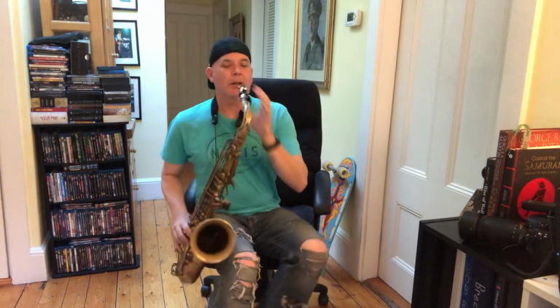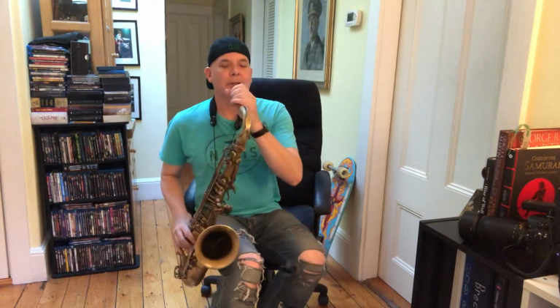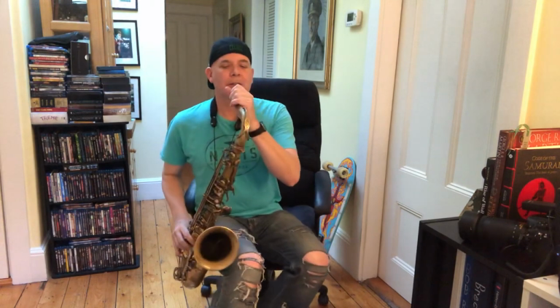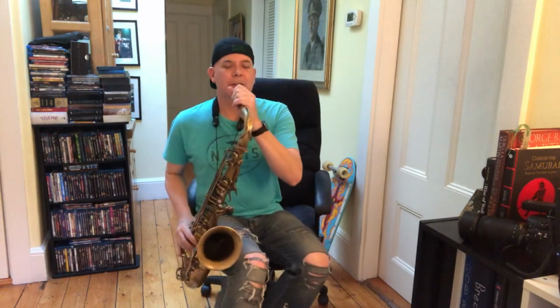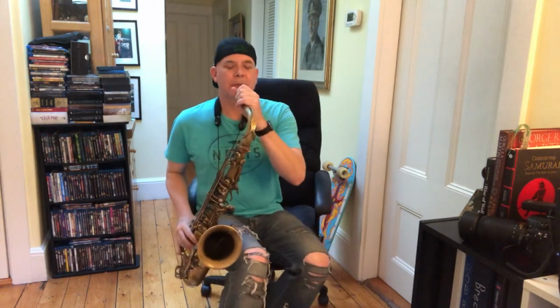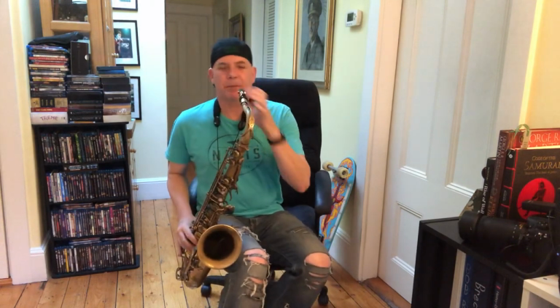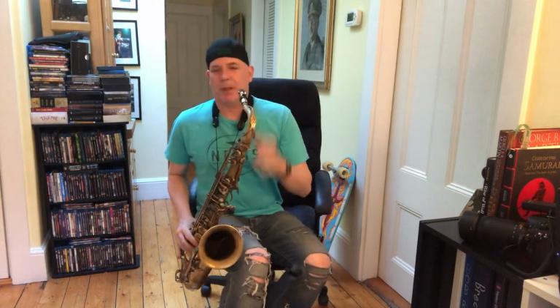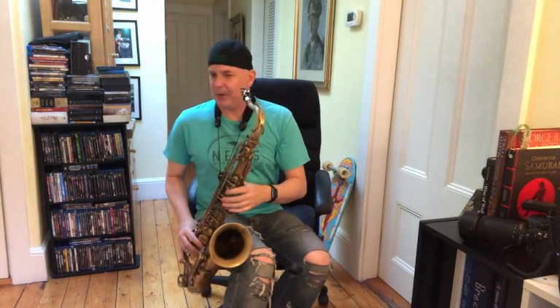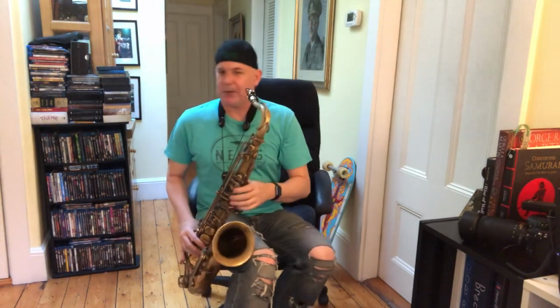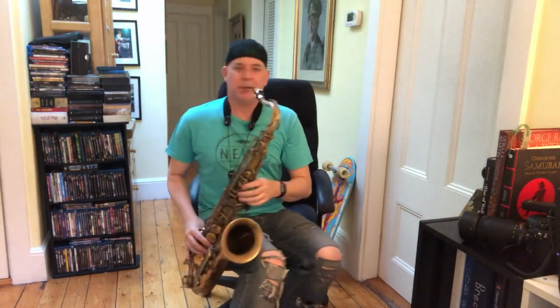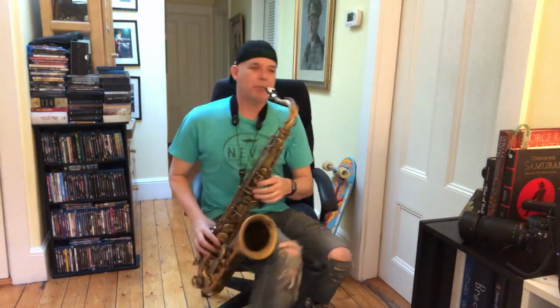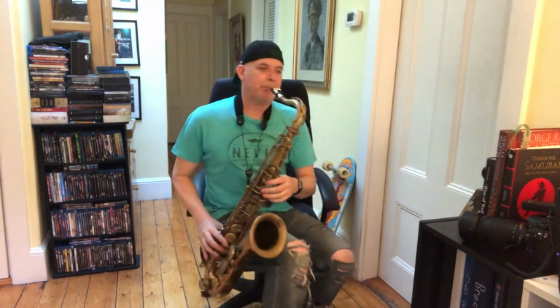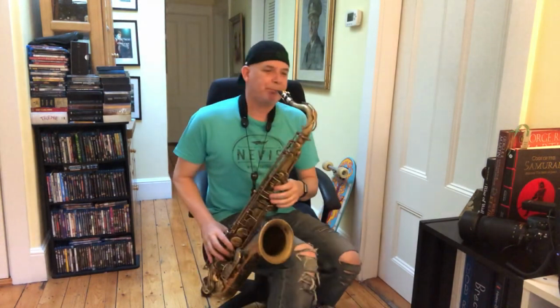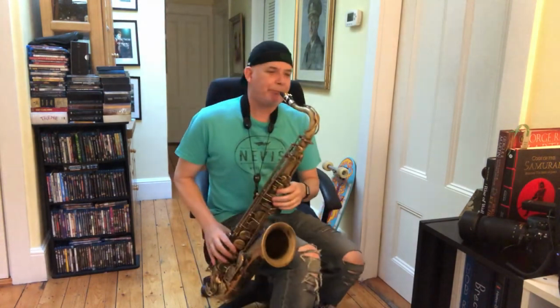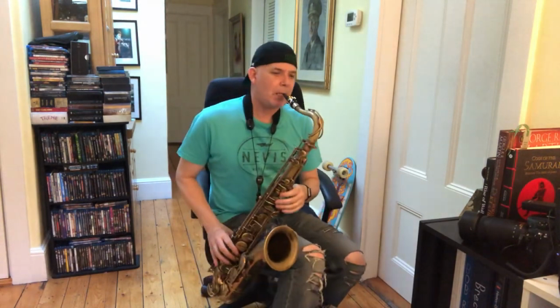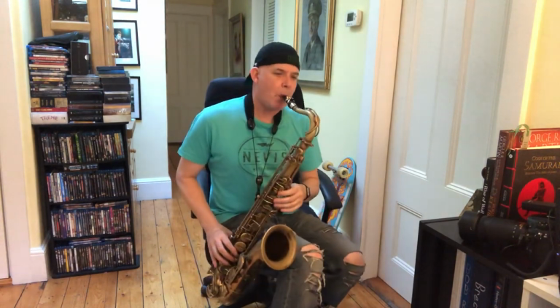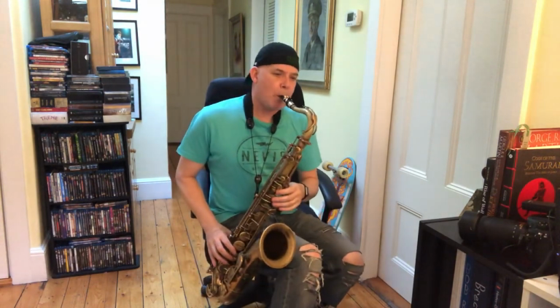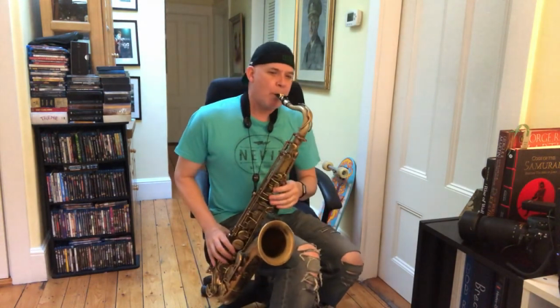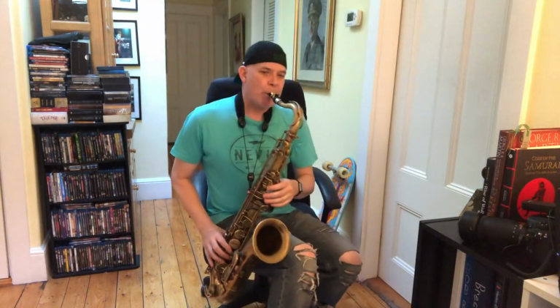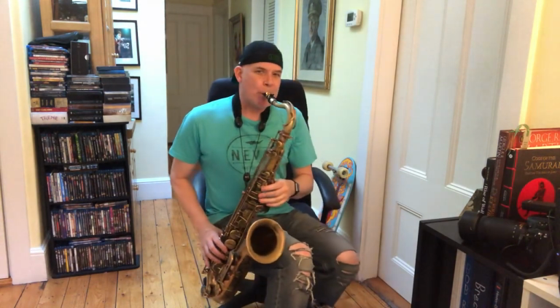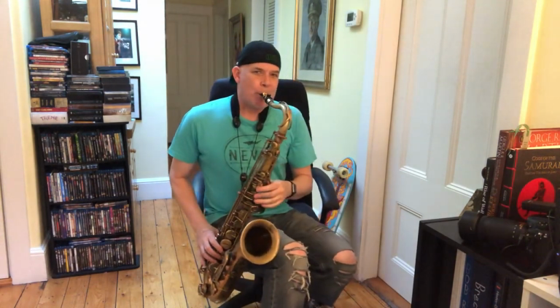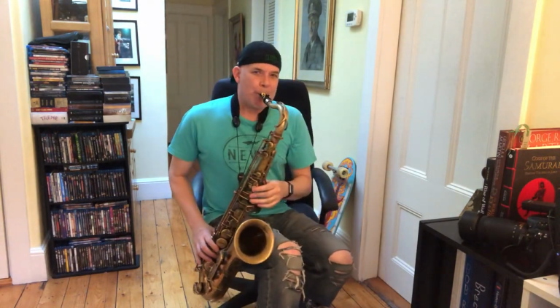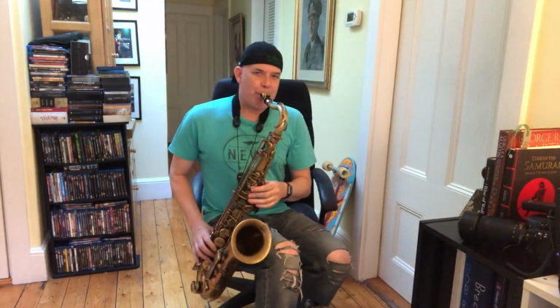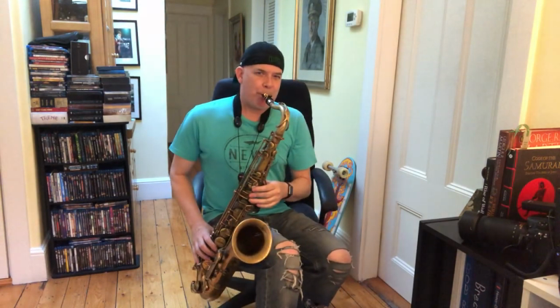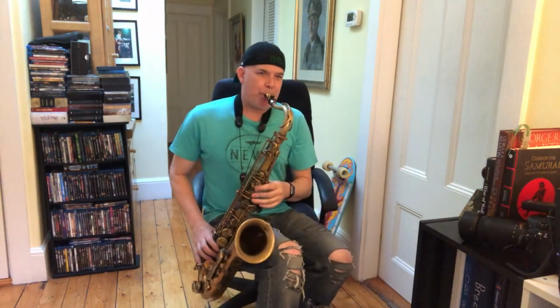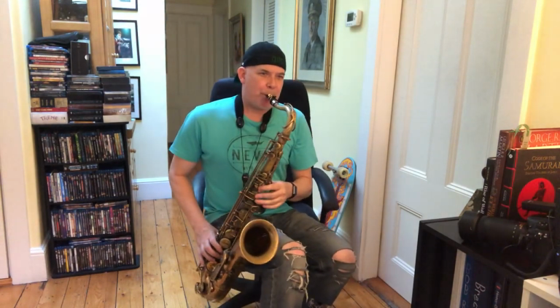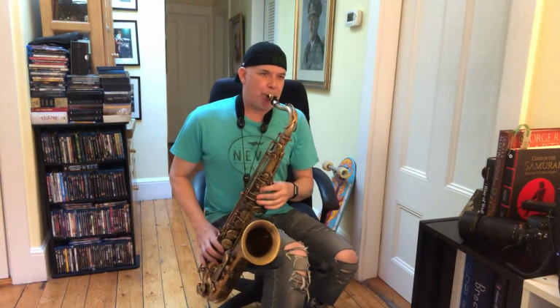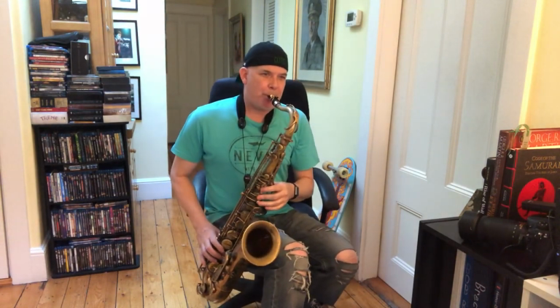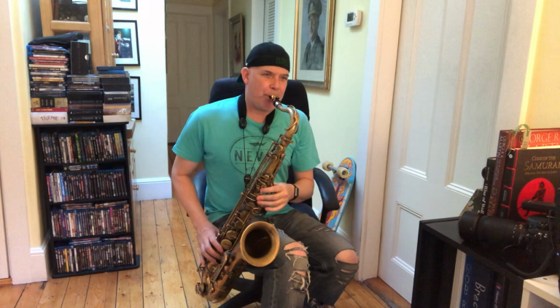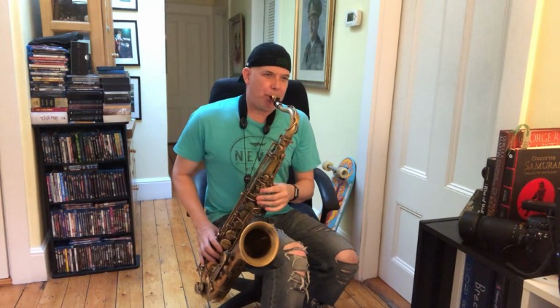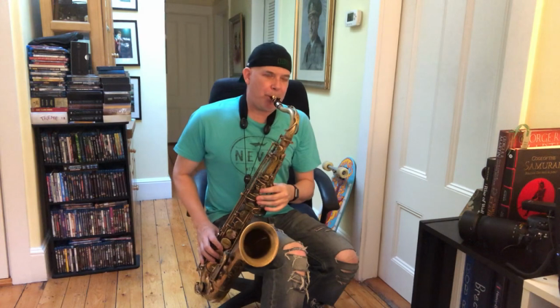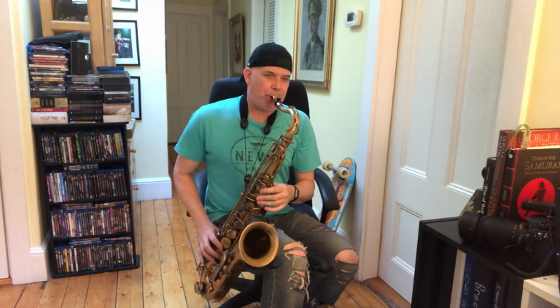Let's see what this bad one's got. [begins playing]